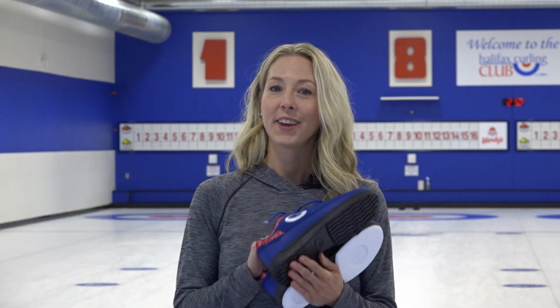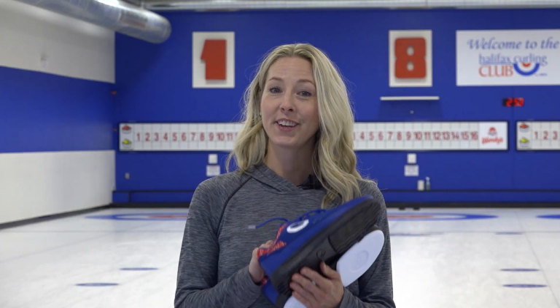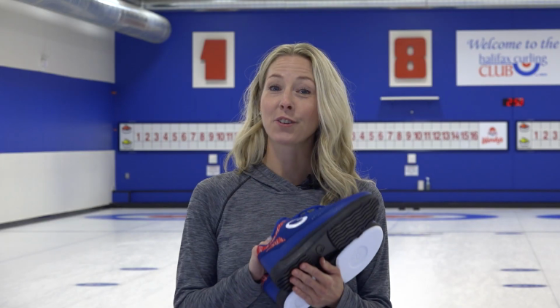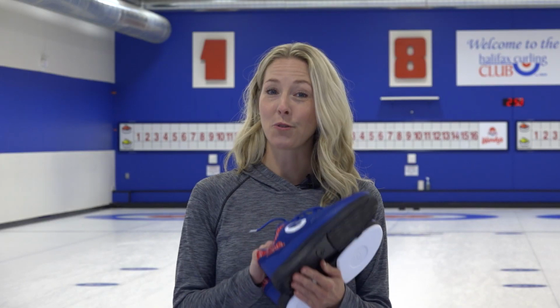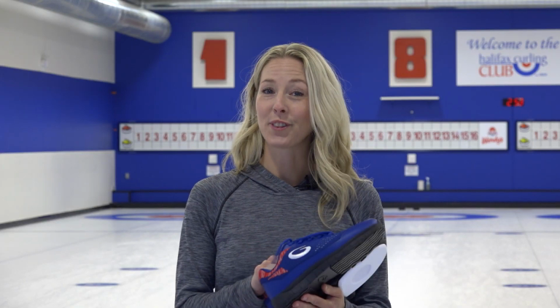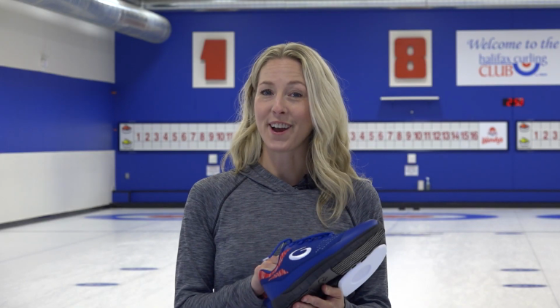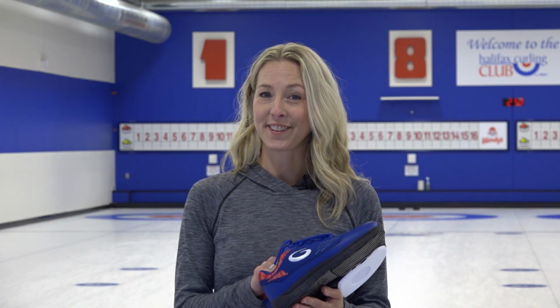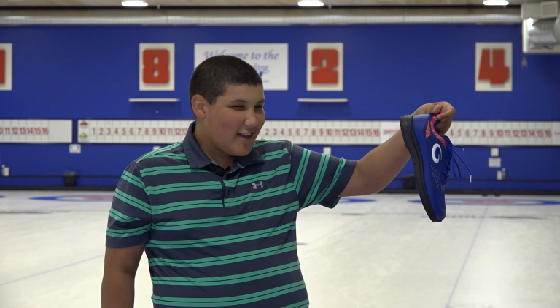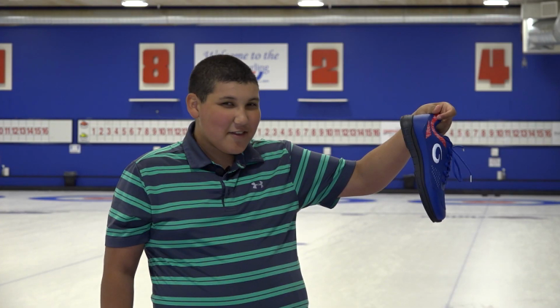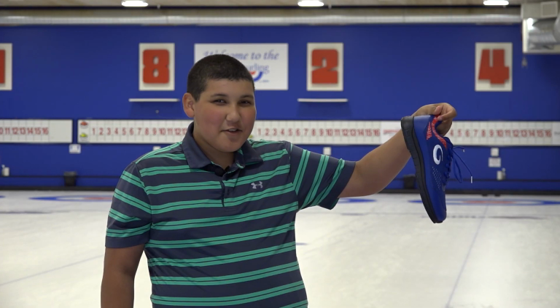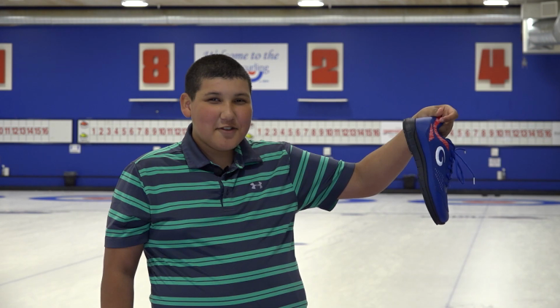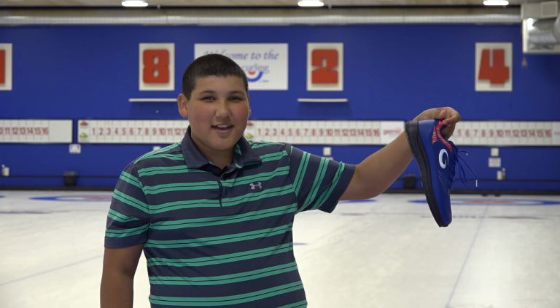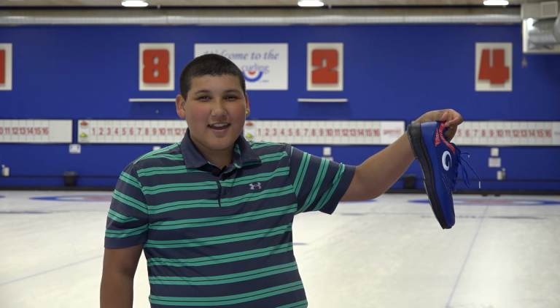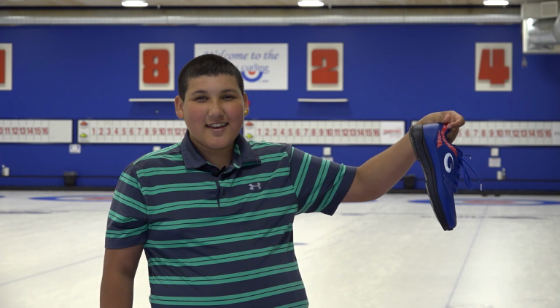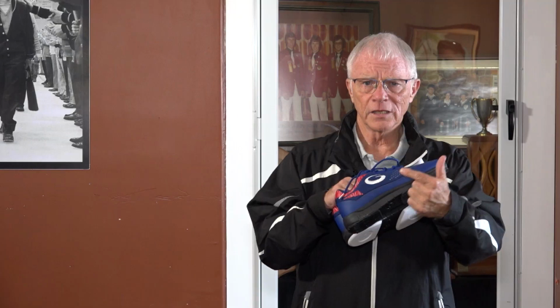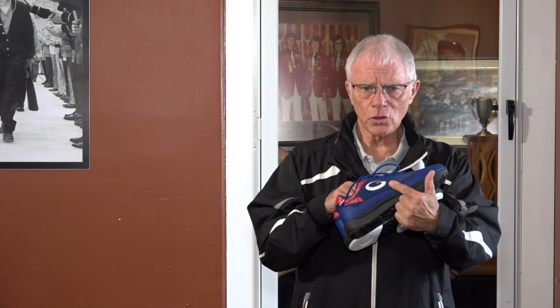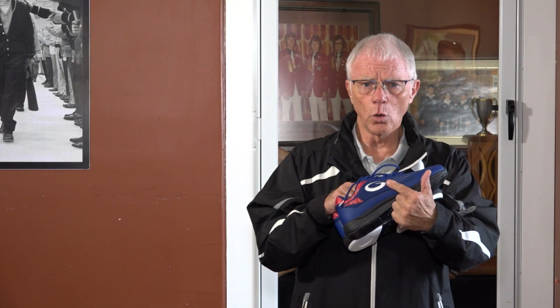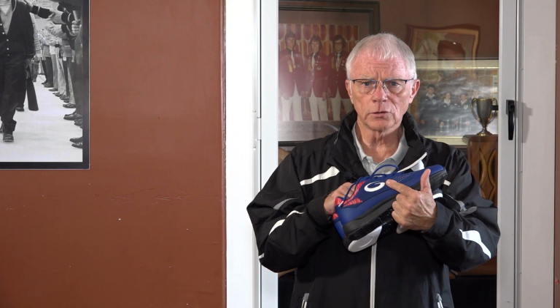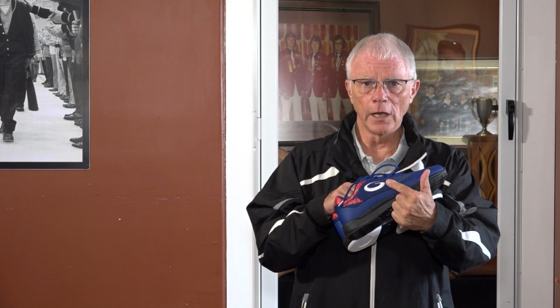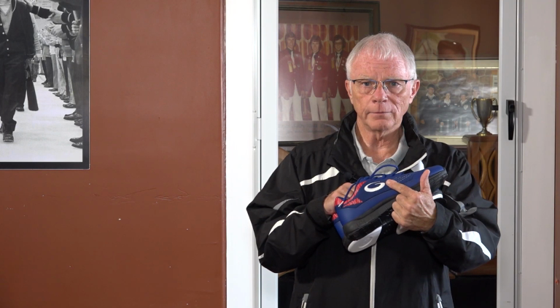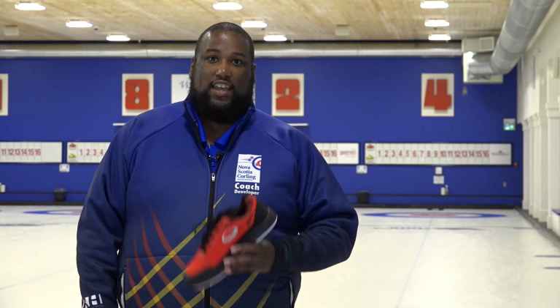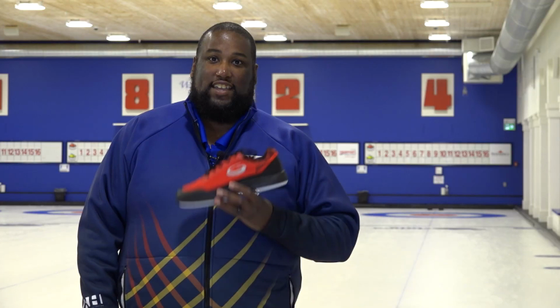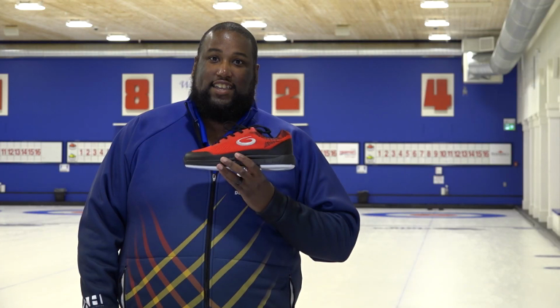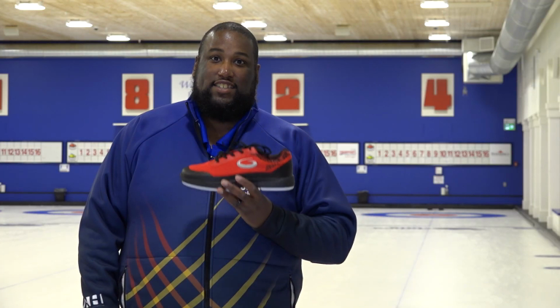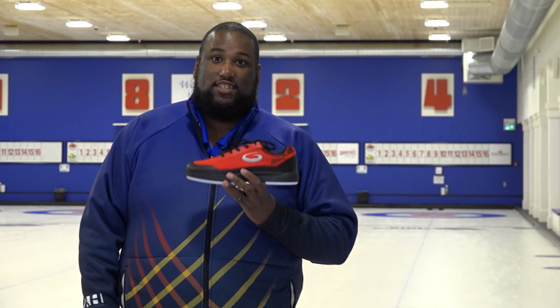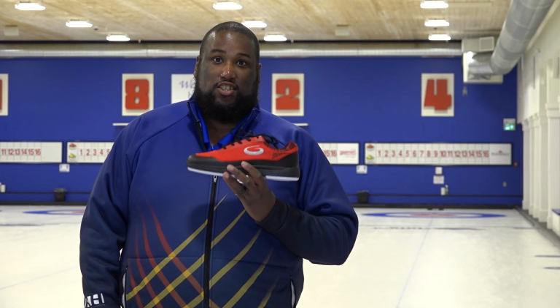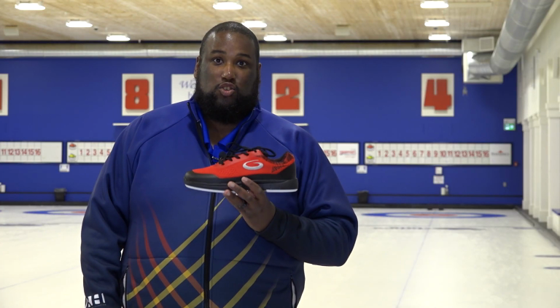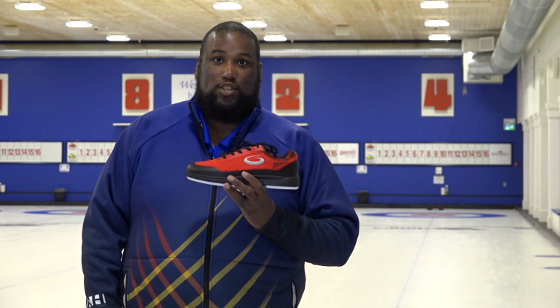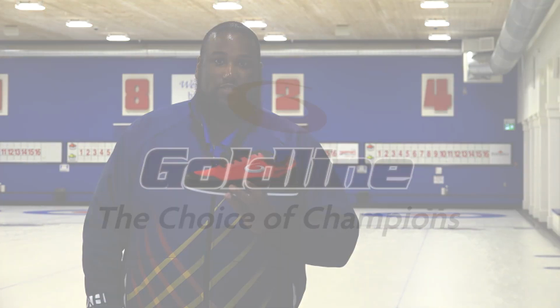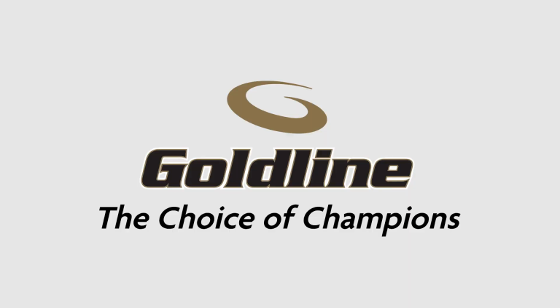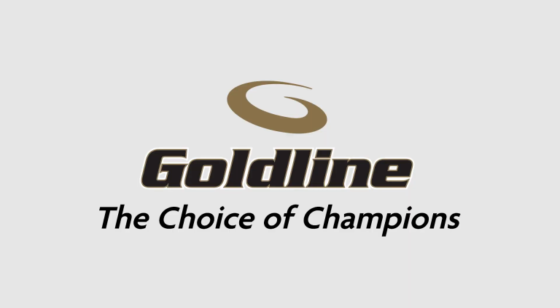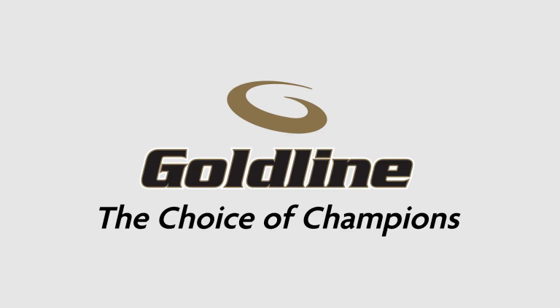It's a Goldline. And it's the choice of champions.